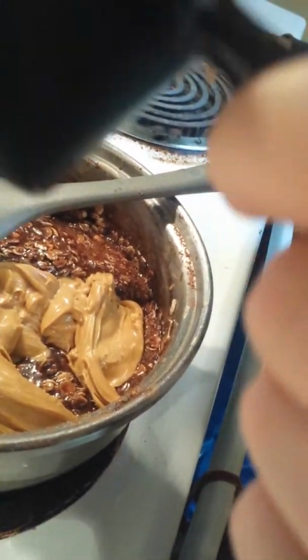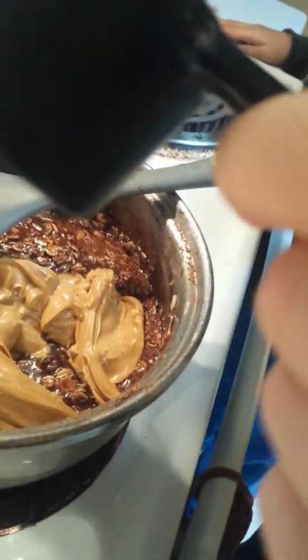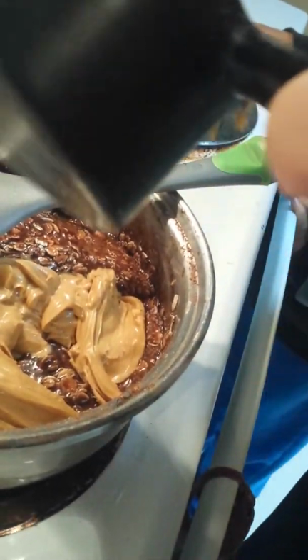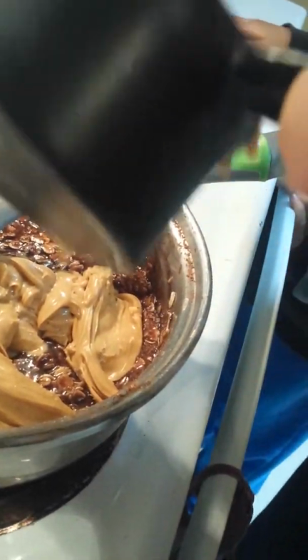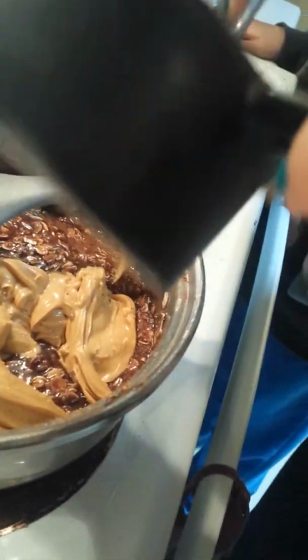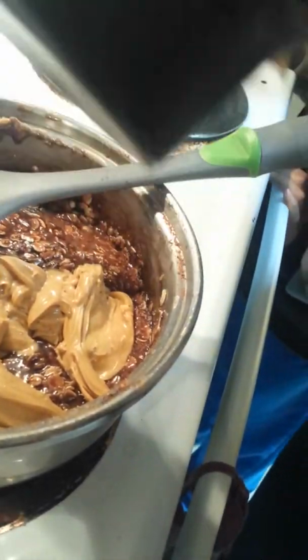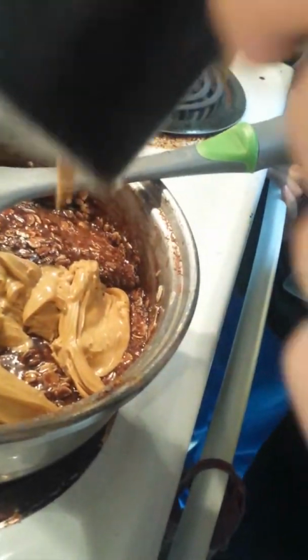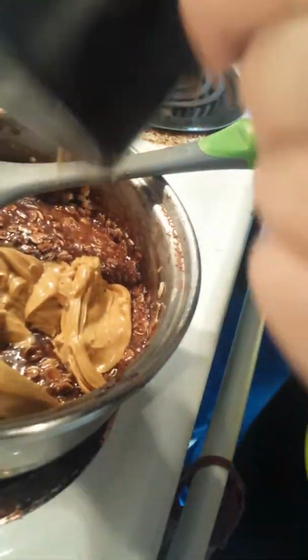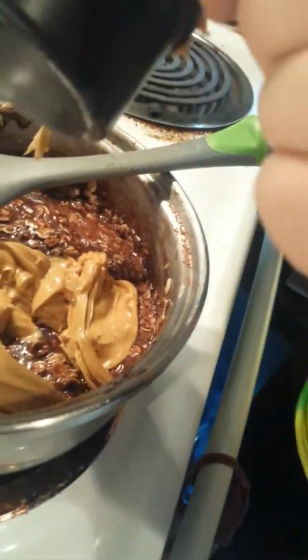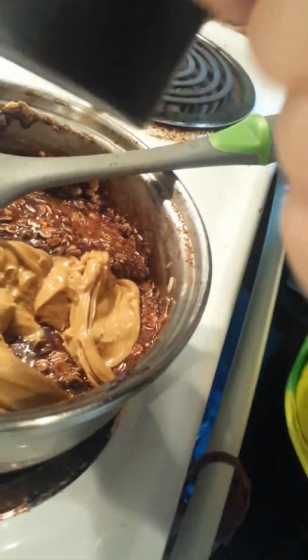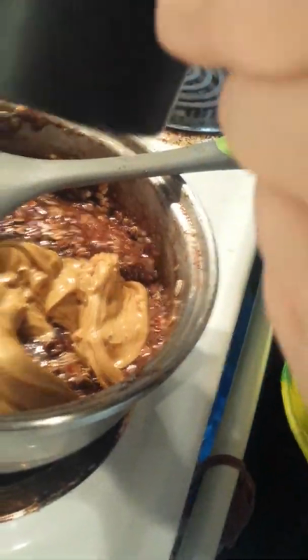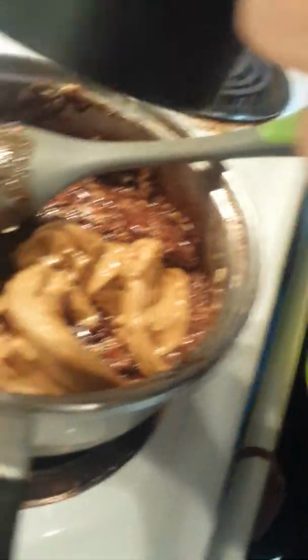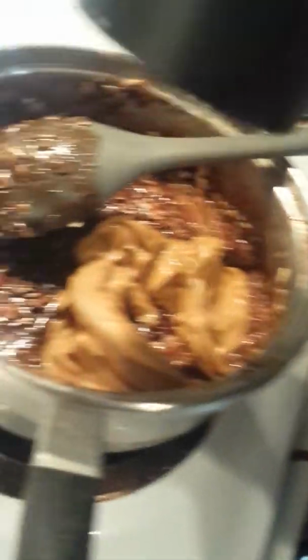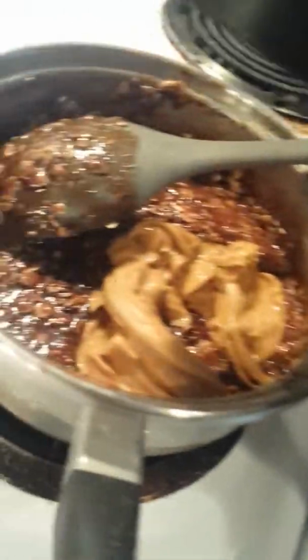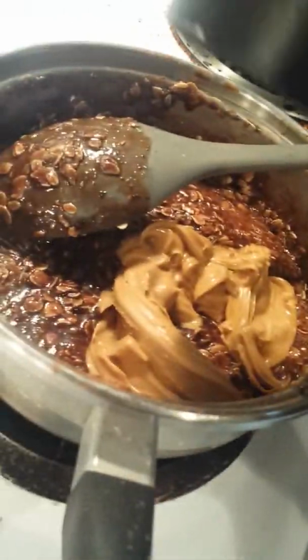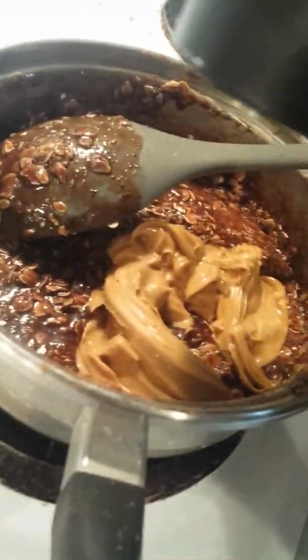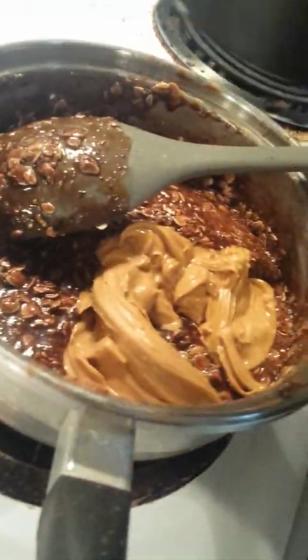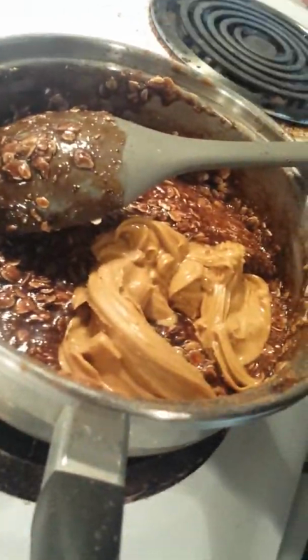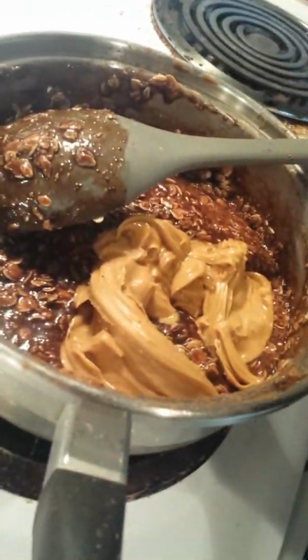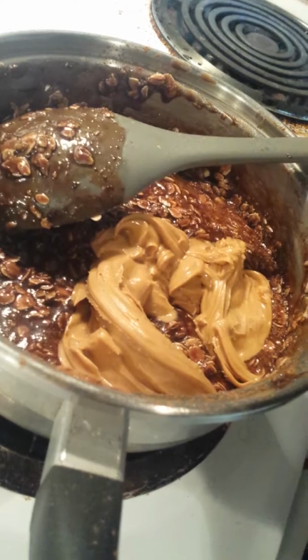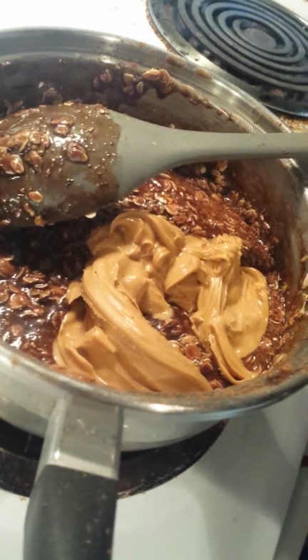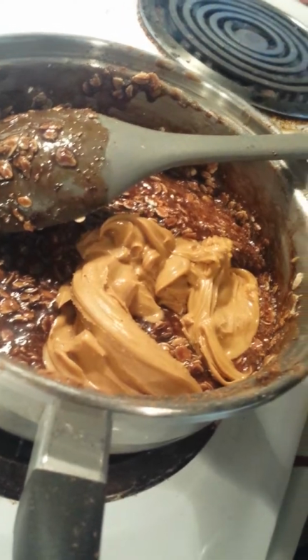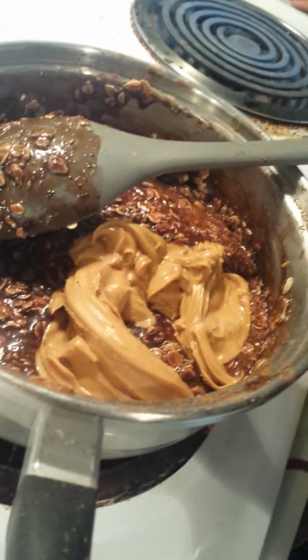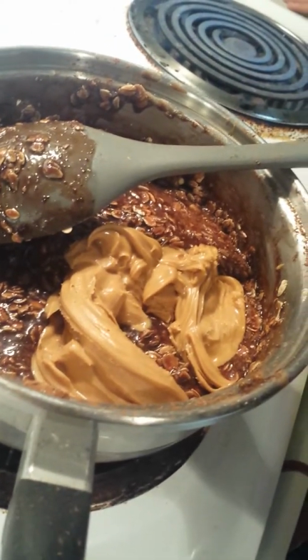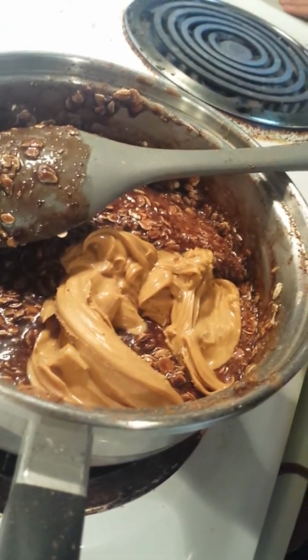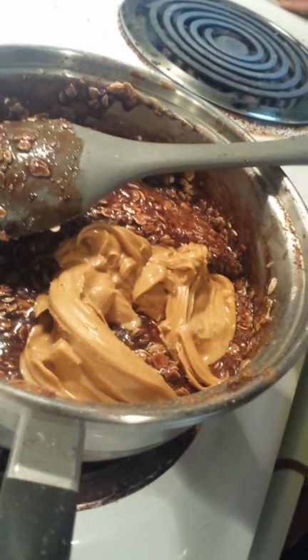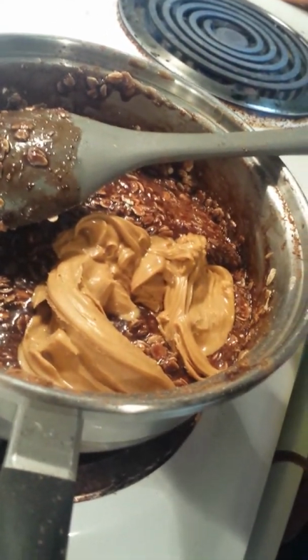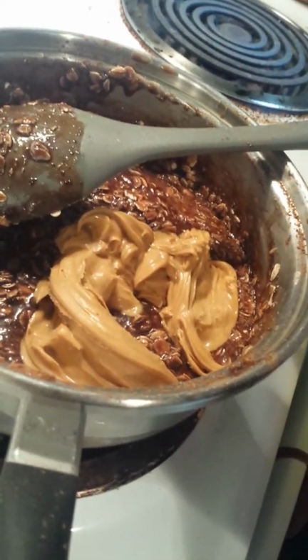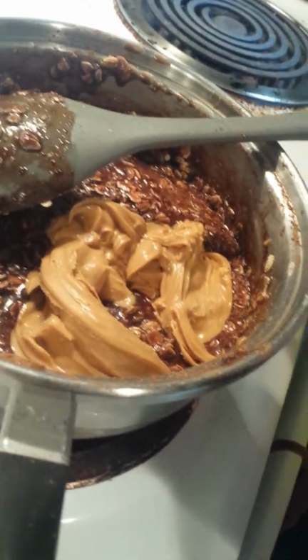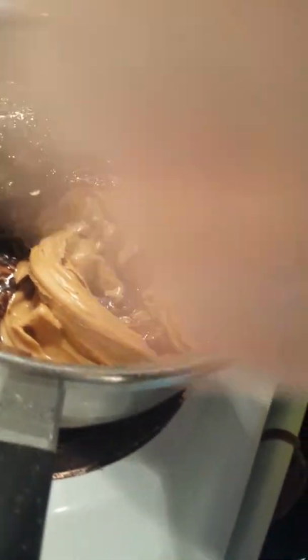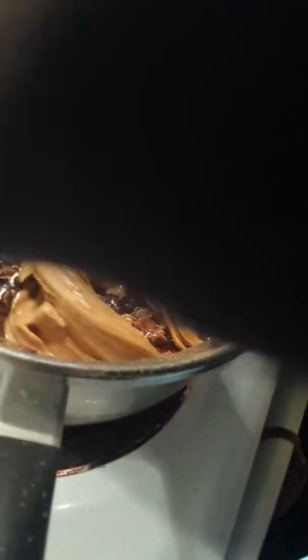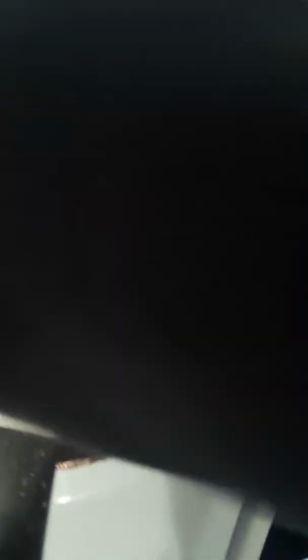Alright, so now that we got most of the peanut butter out, we're going to mix it again.